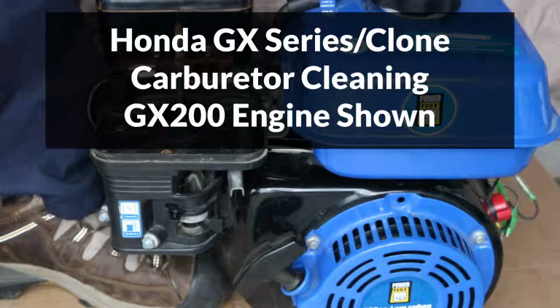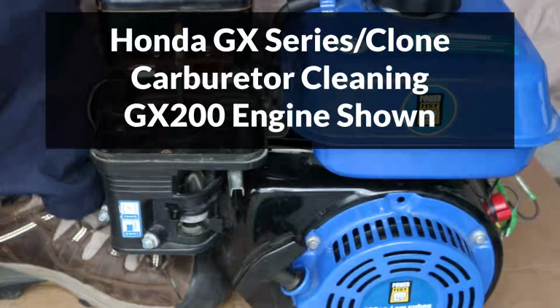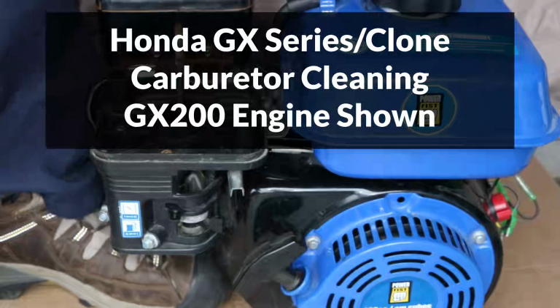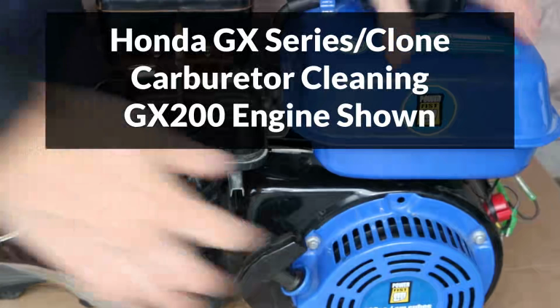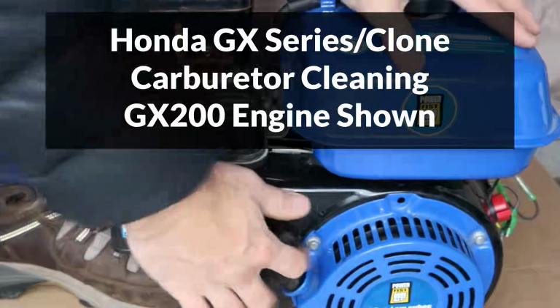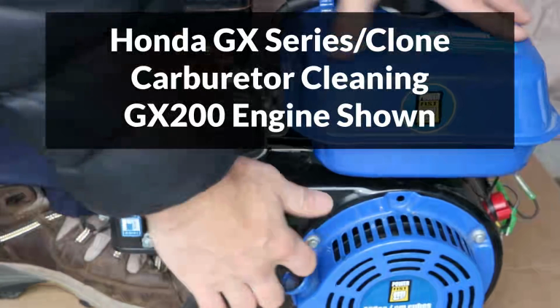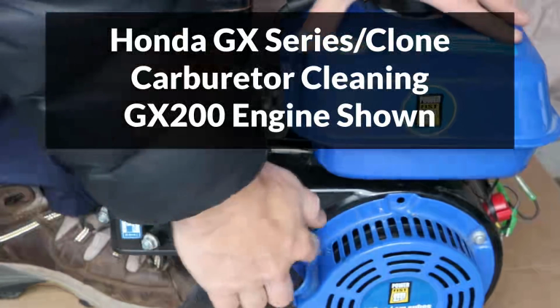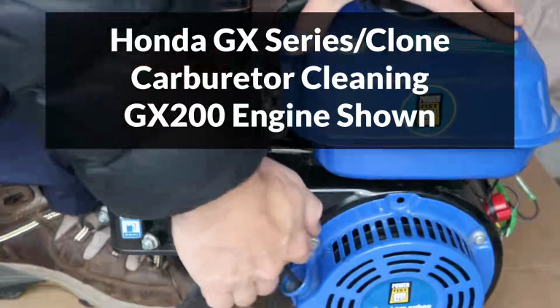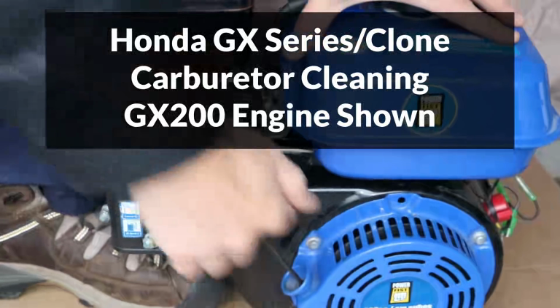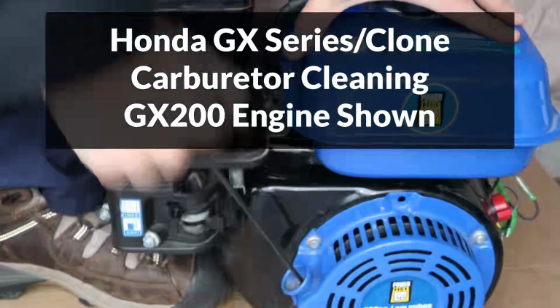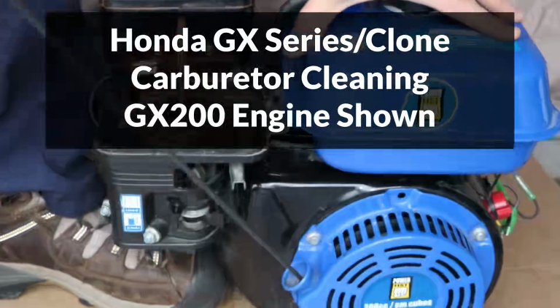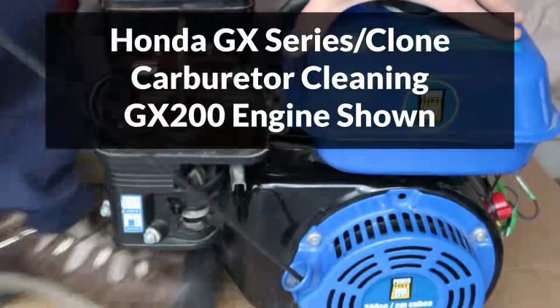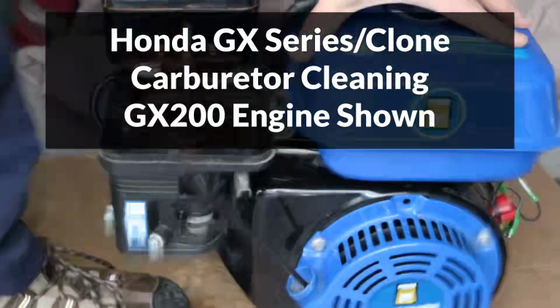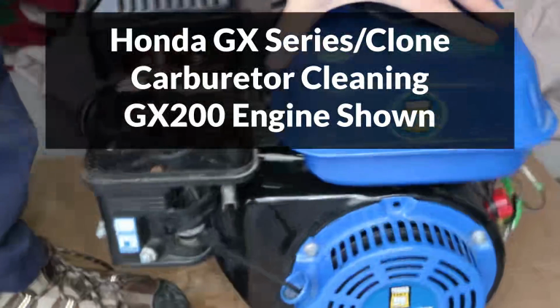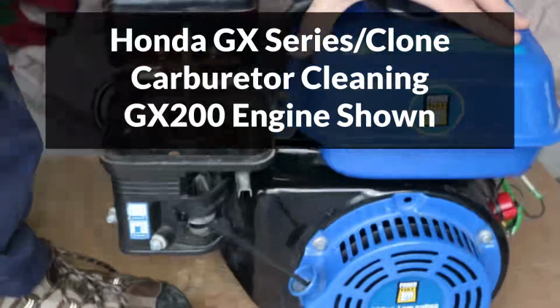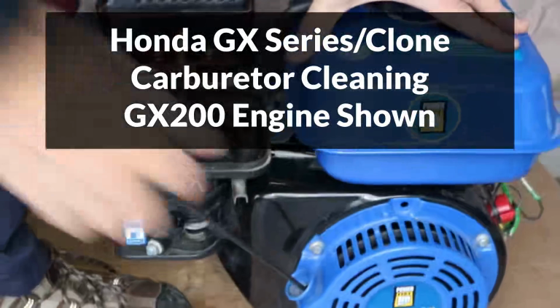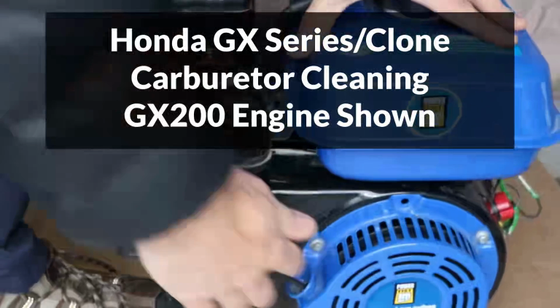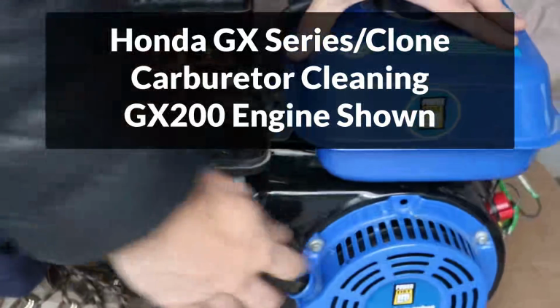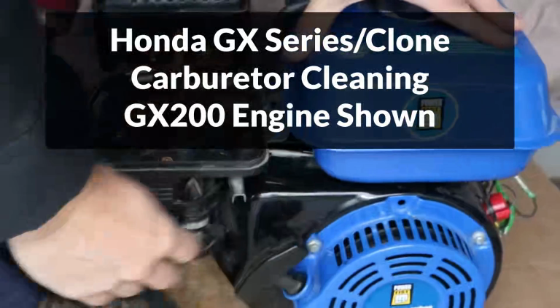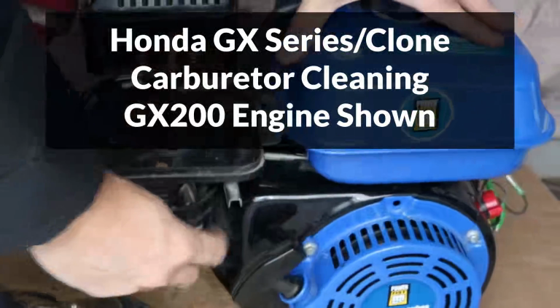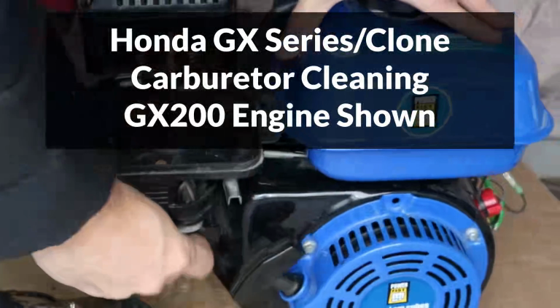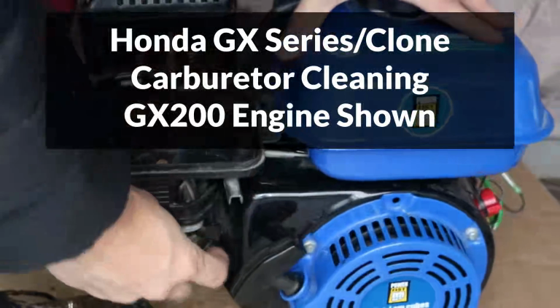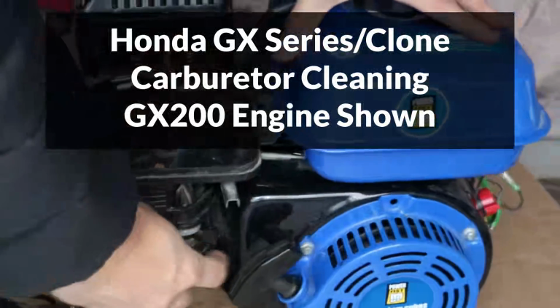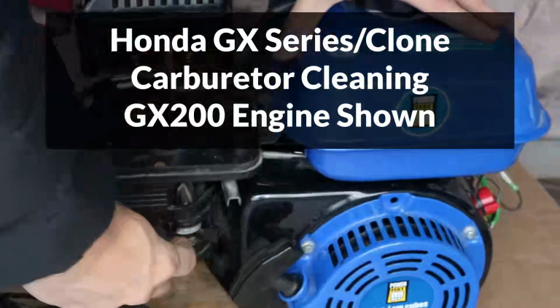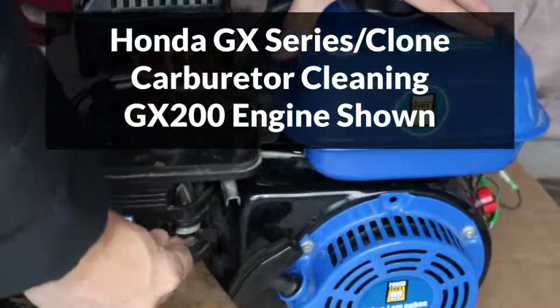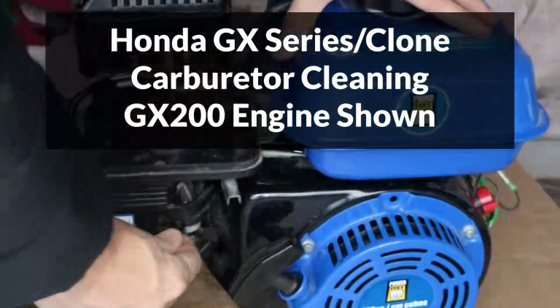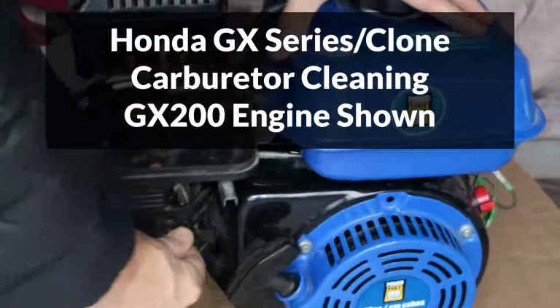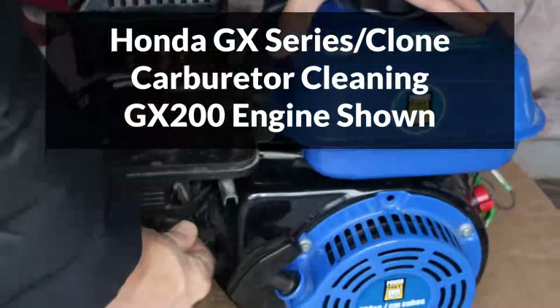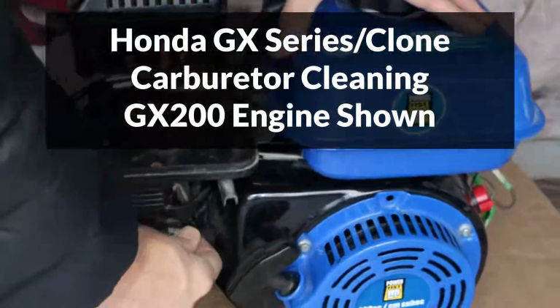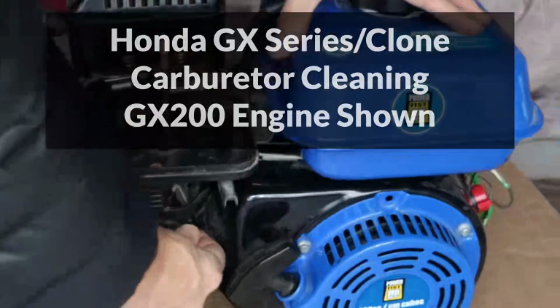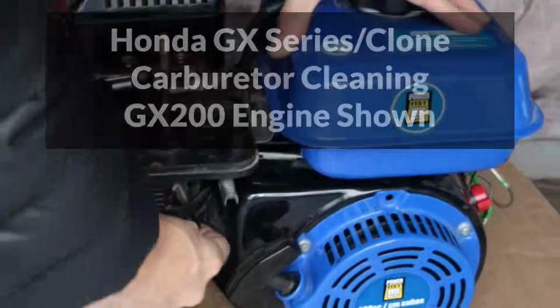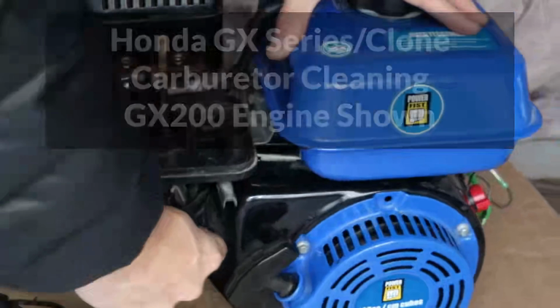This Honda GX clone is surging while idle, which is commonly caused by a clogged carburetor.